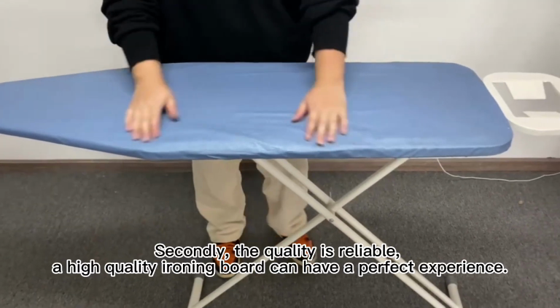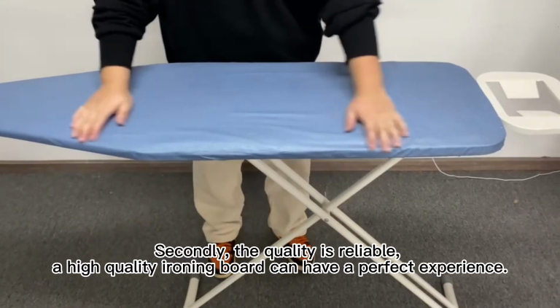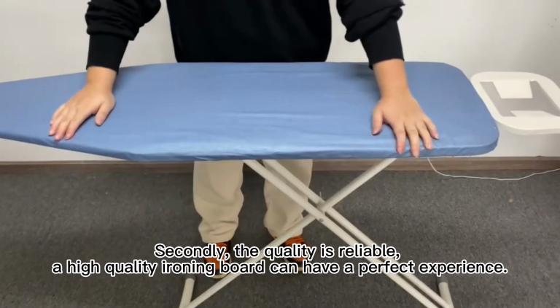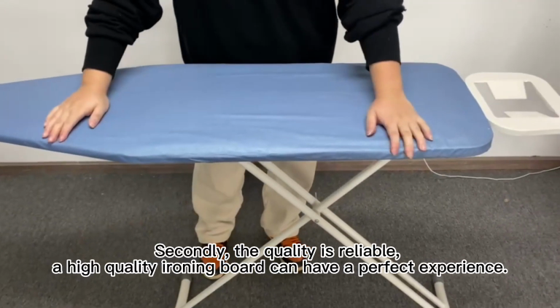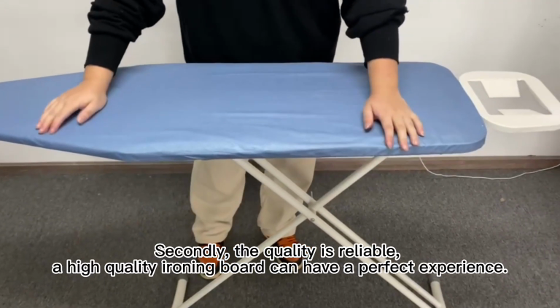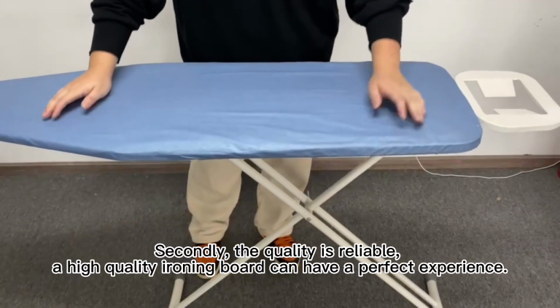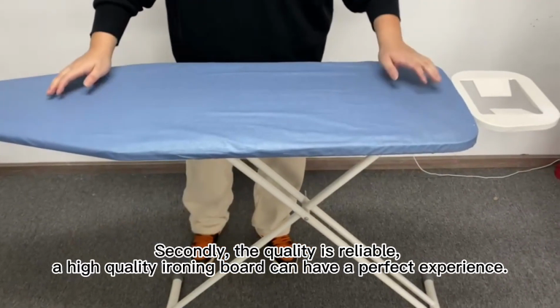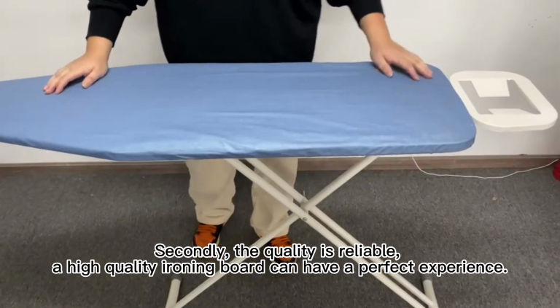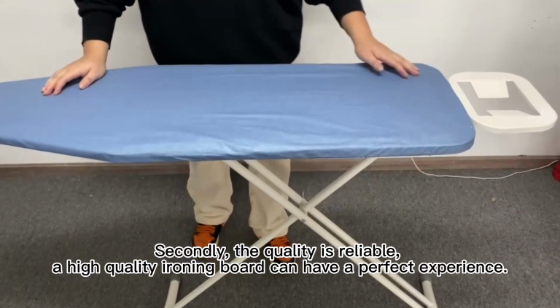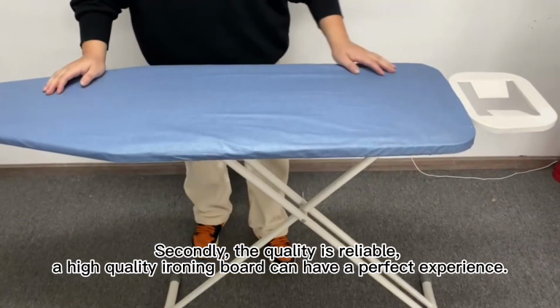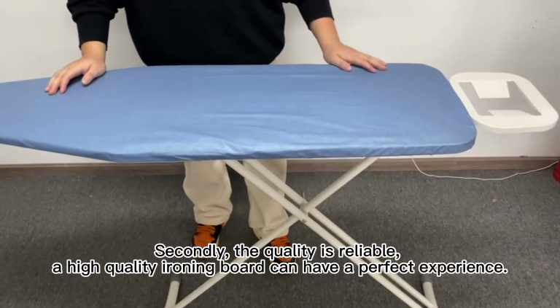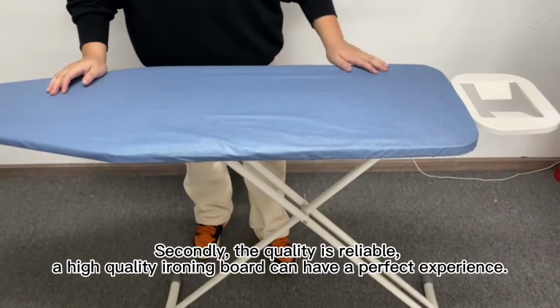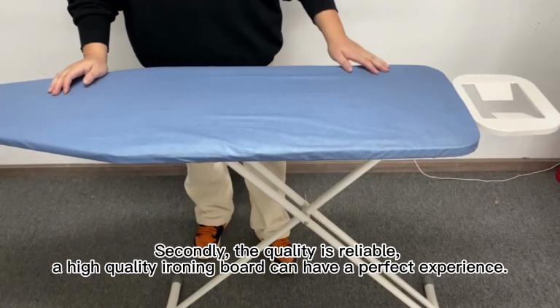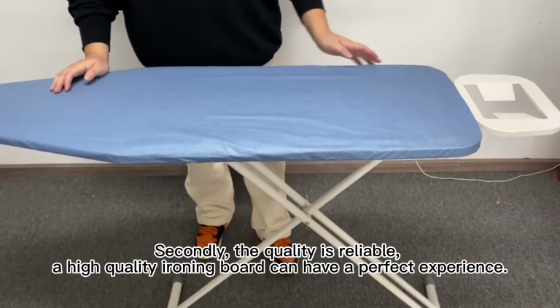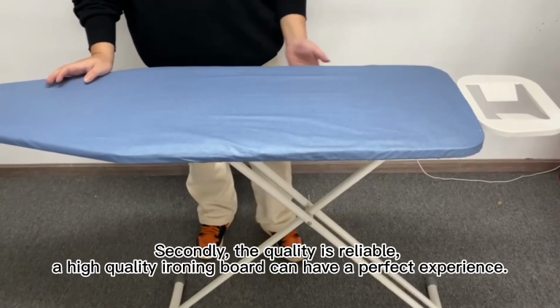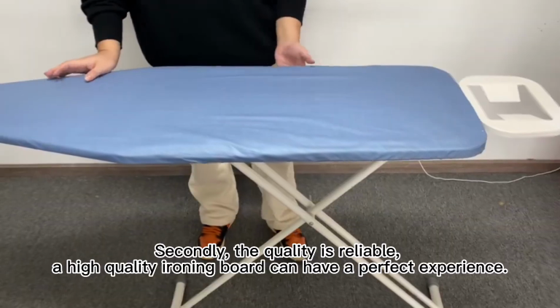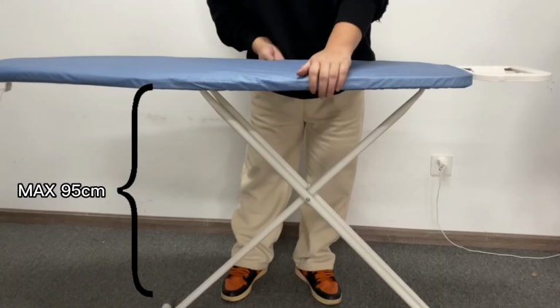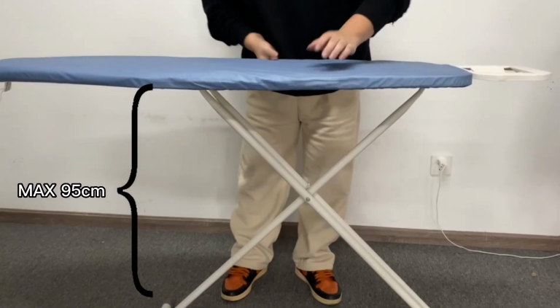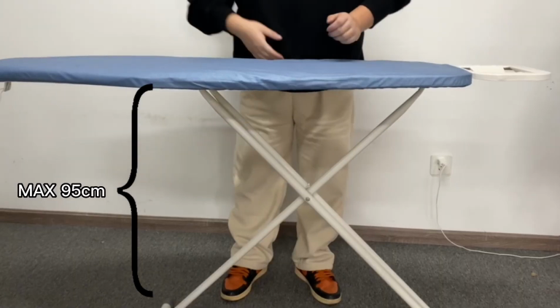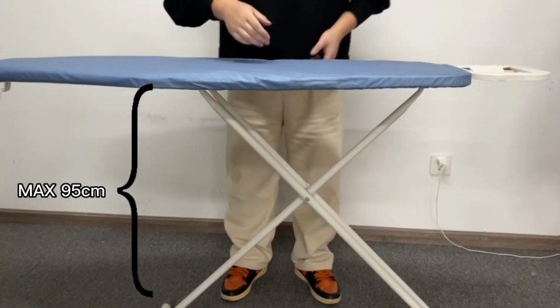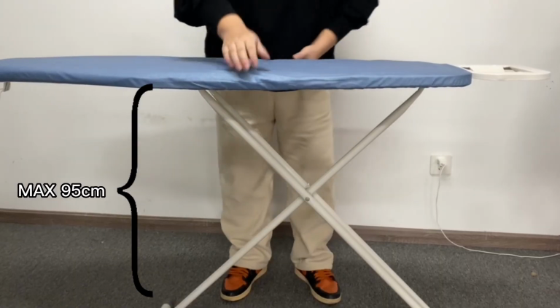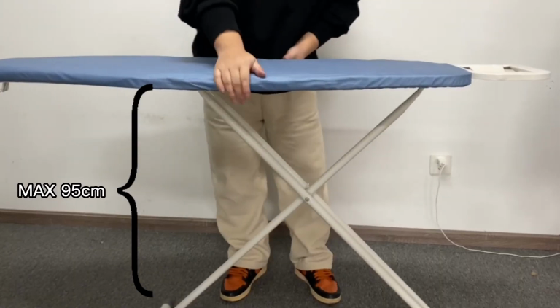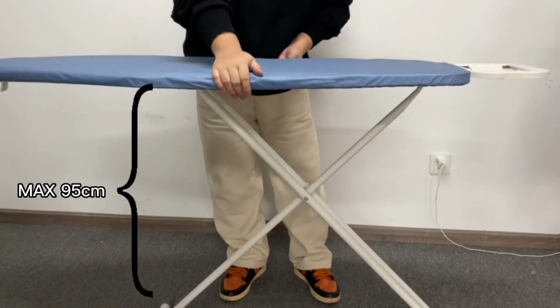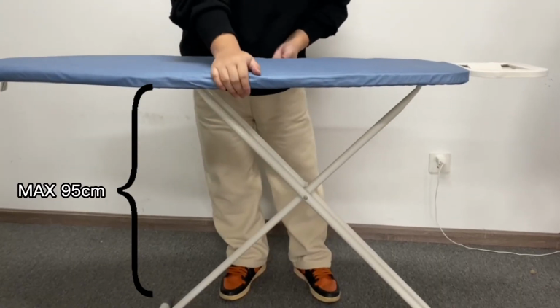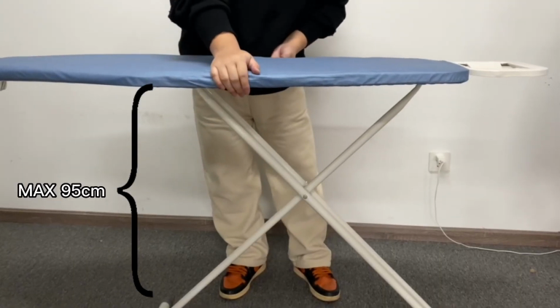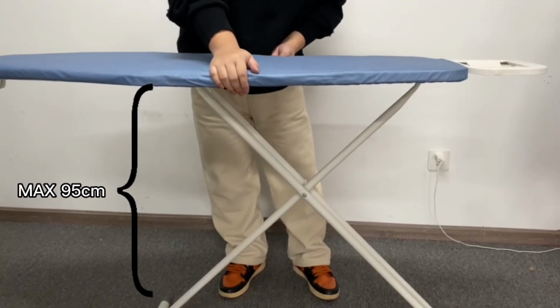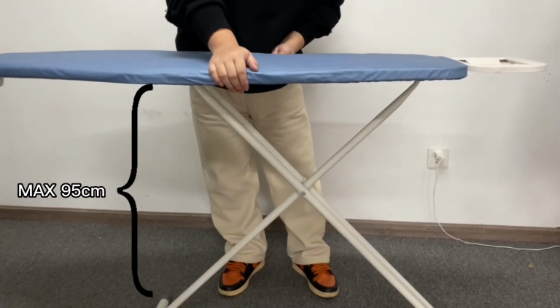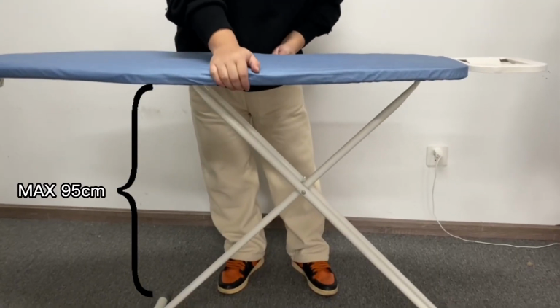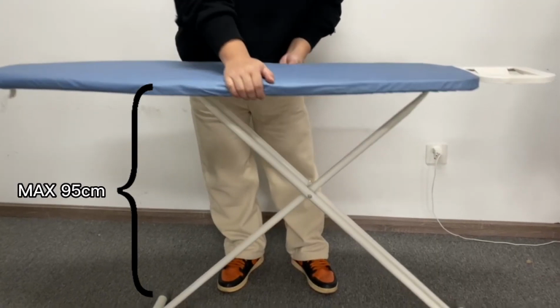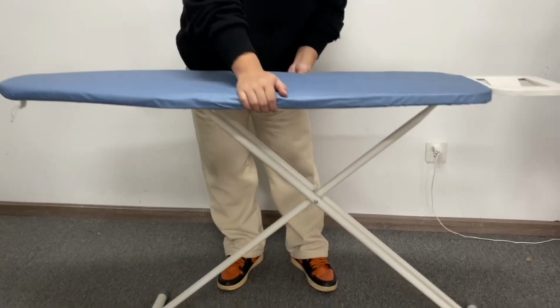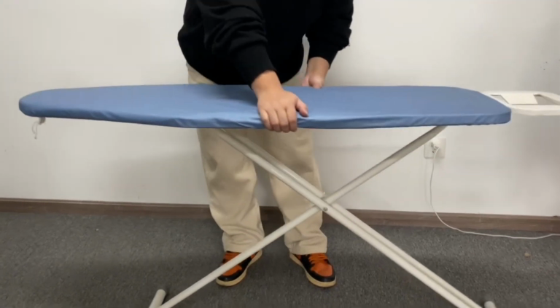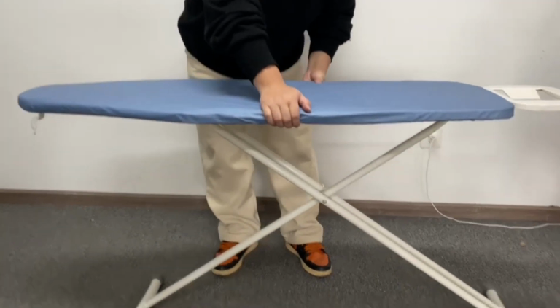Secondly, the quality is reliable. A high-quality ironing board can have a perfect experience.